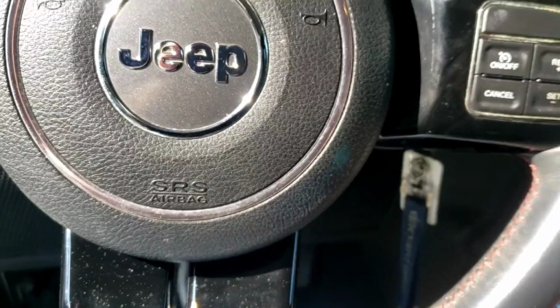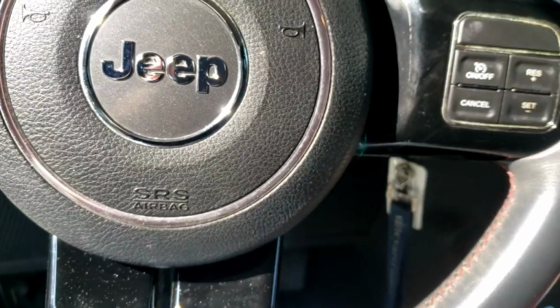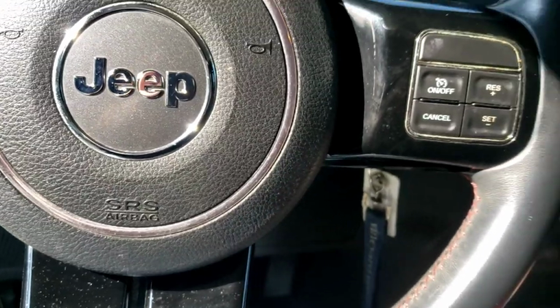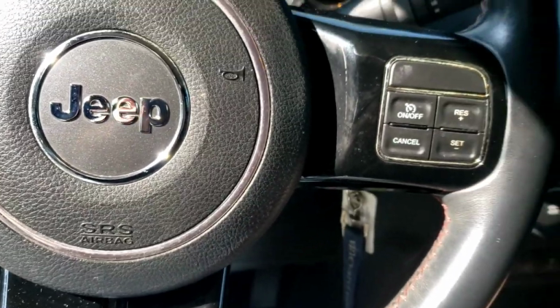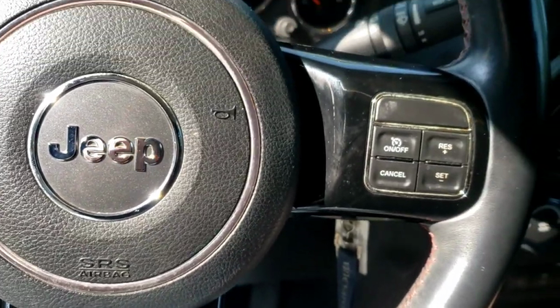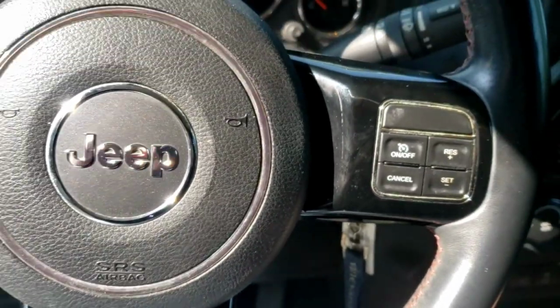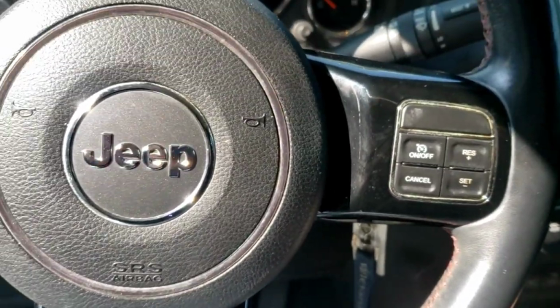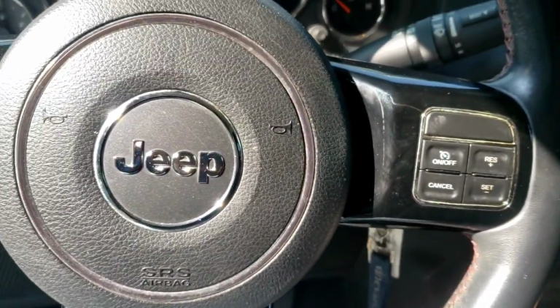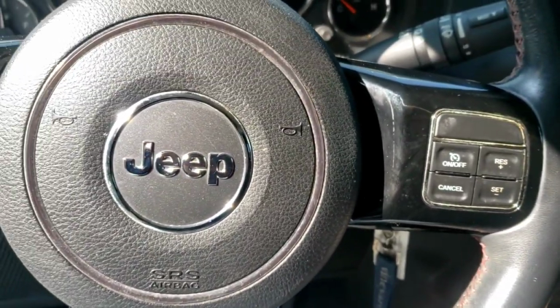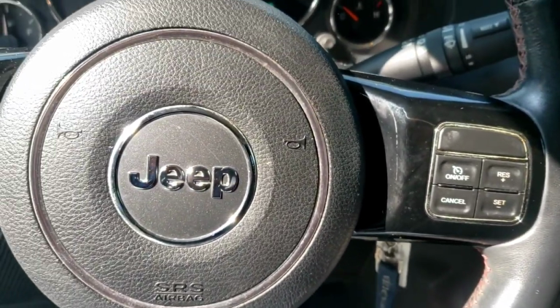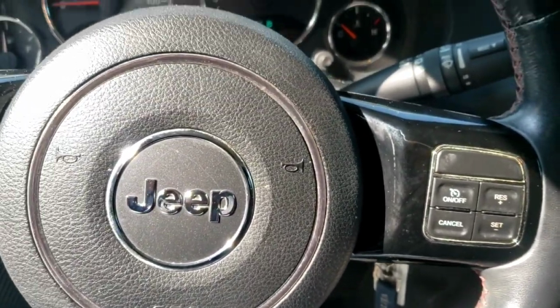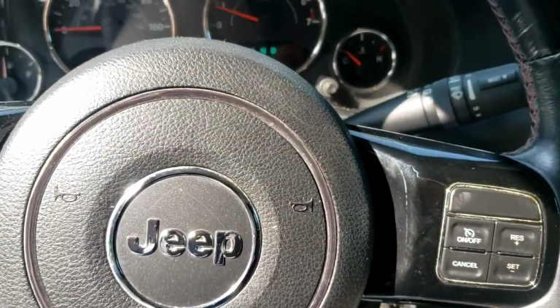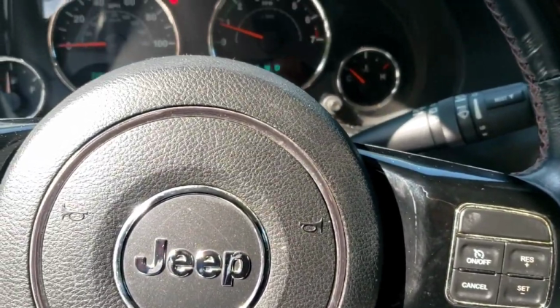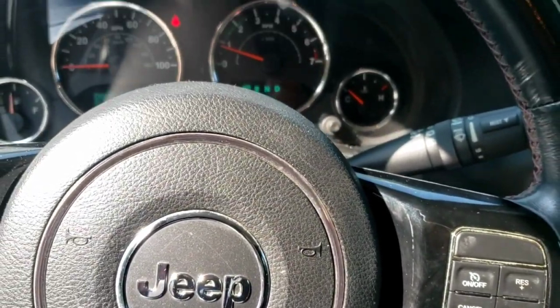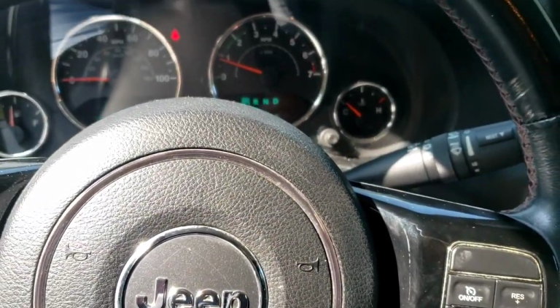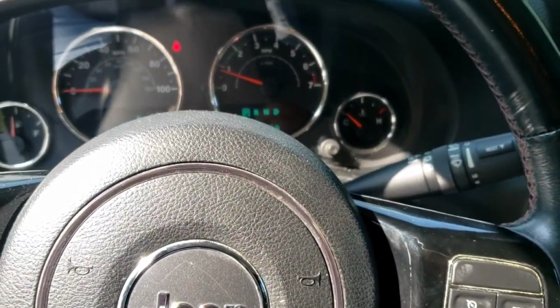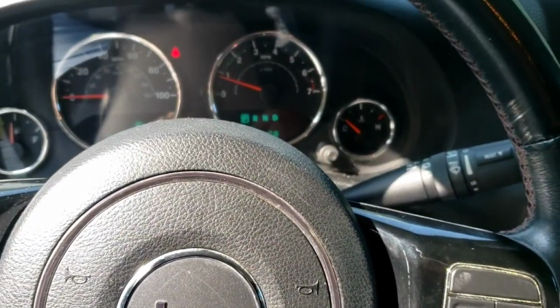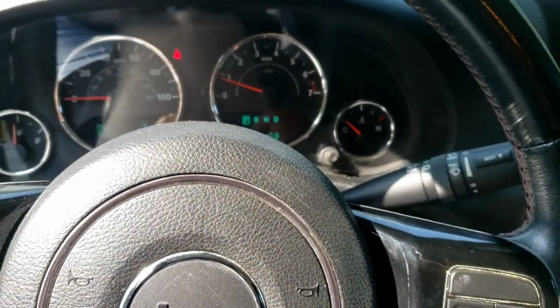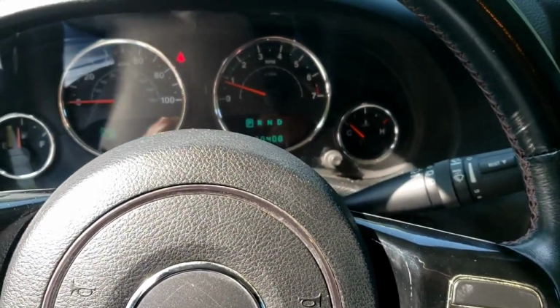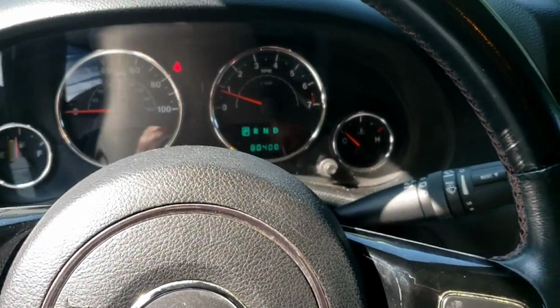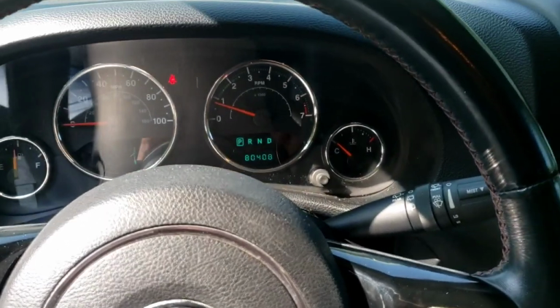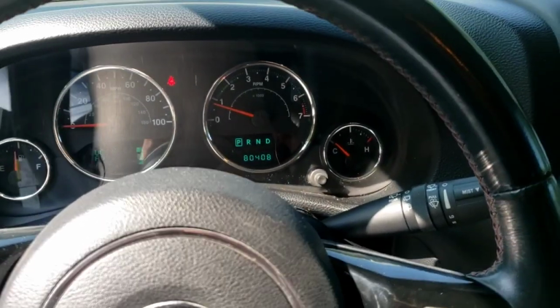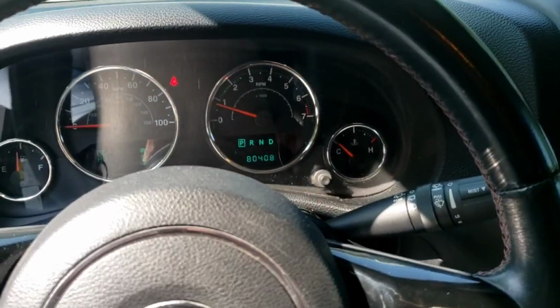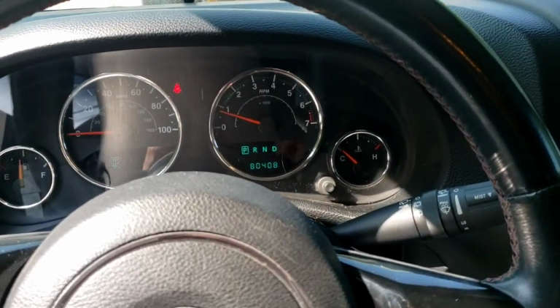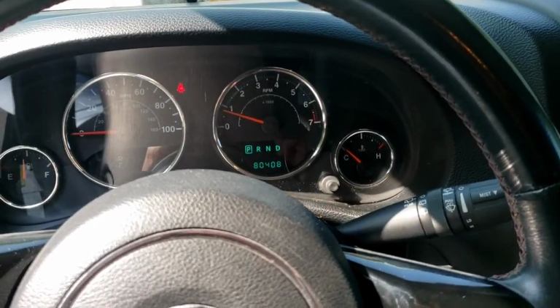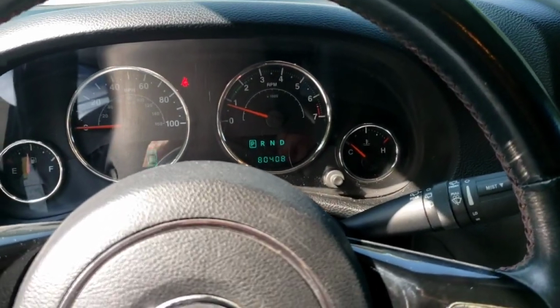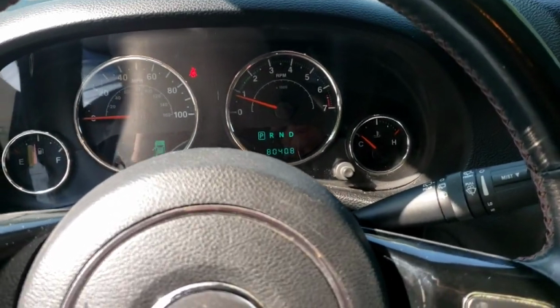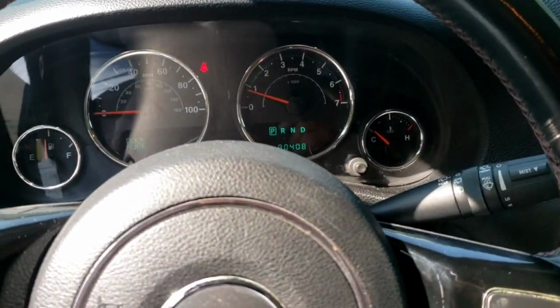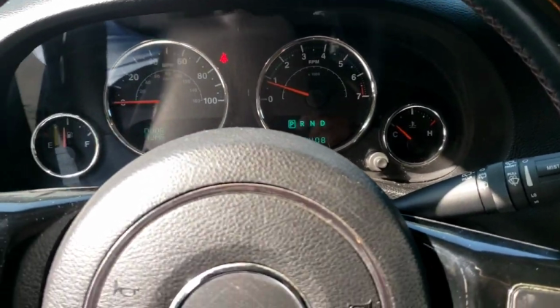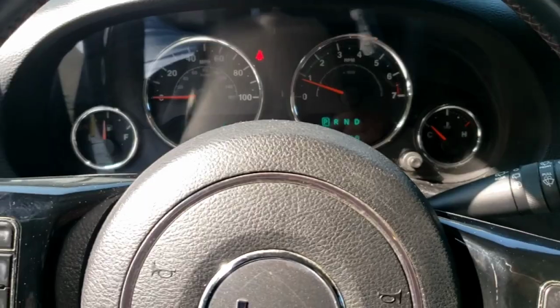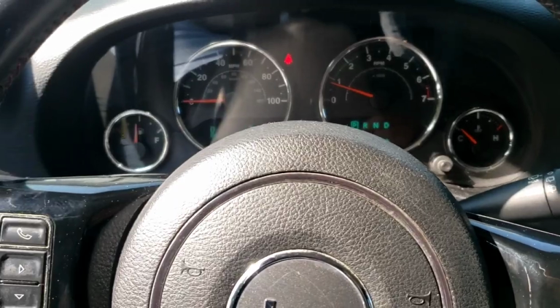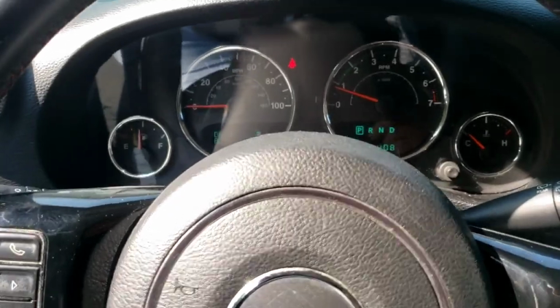What's up folks, this is the Jeep Wrangler. 80,000 miles, customer says it needs brakes.